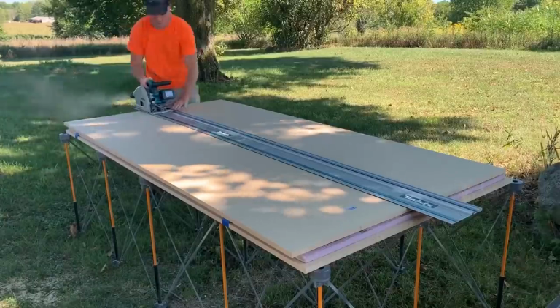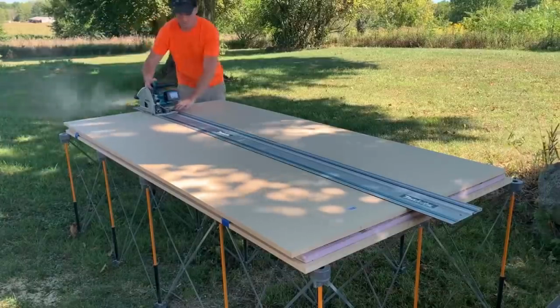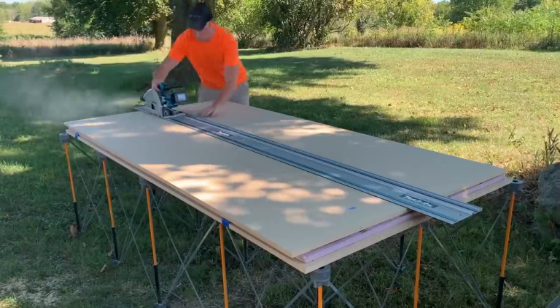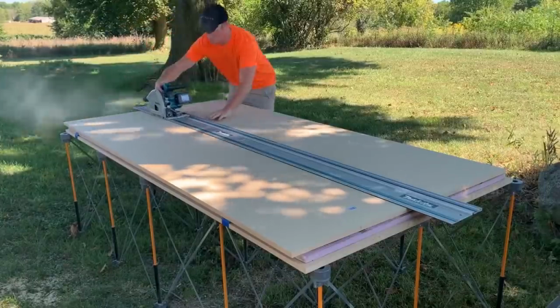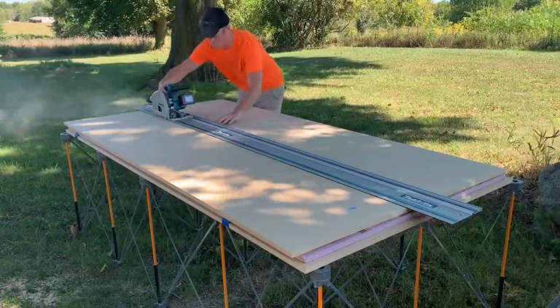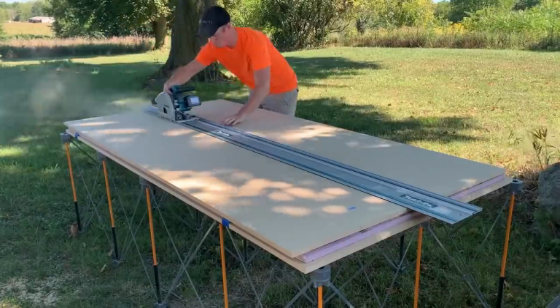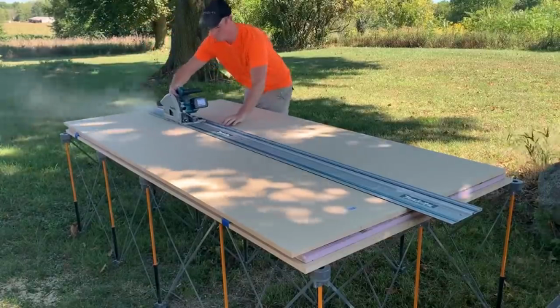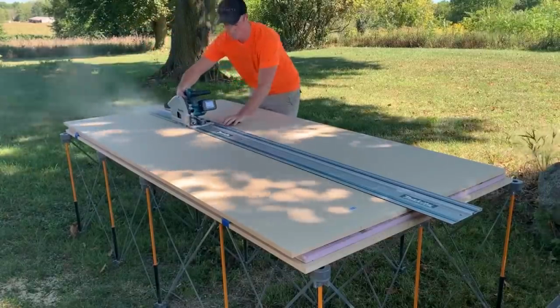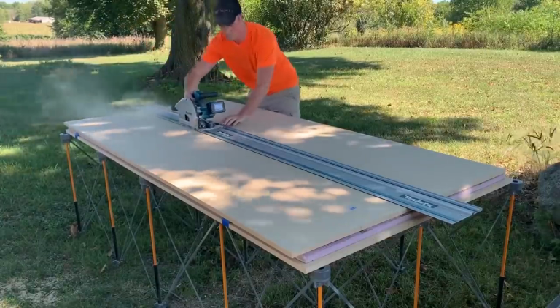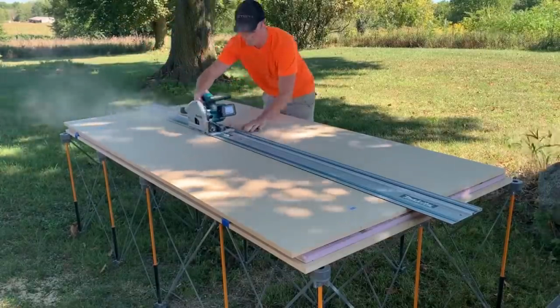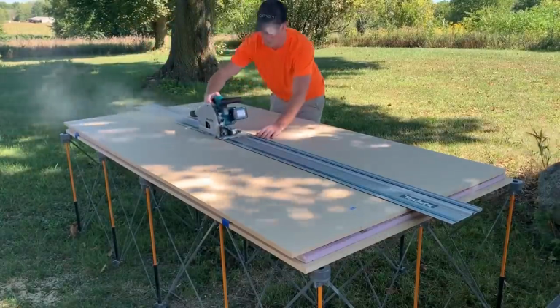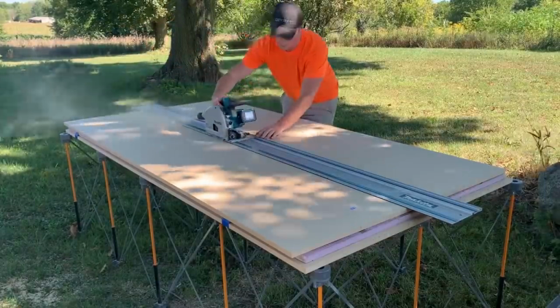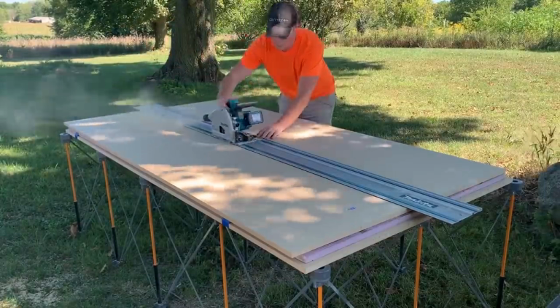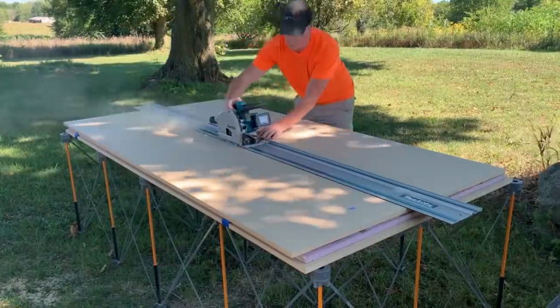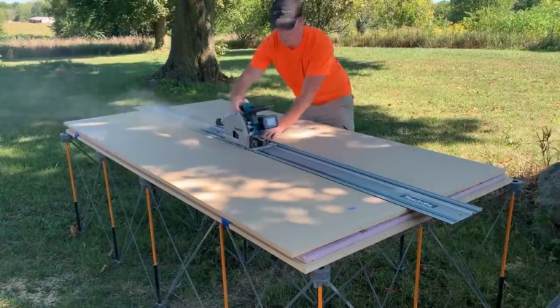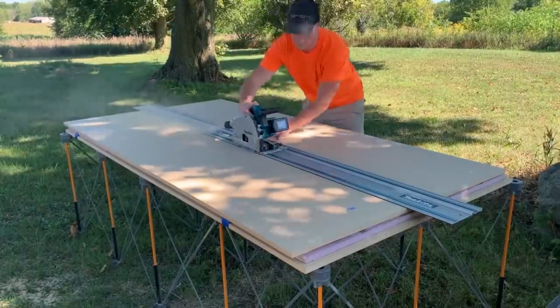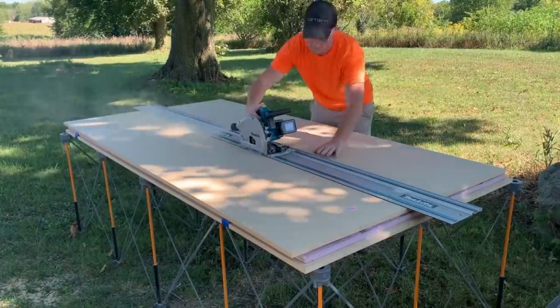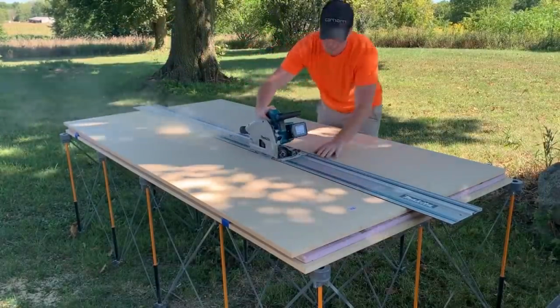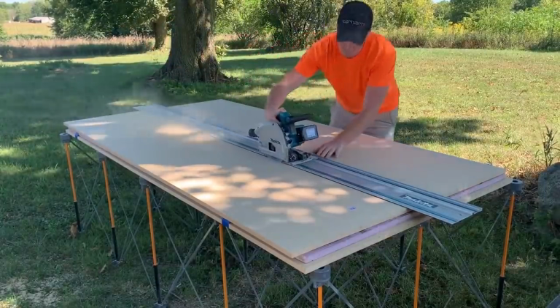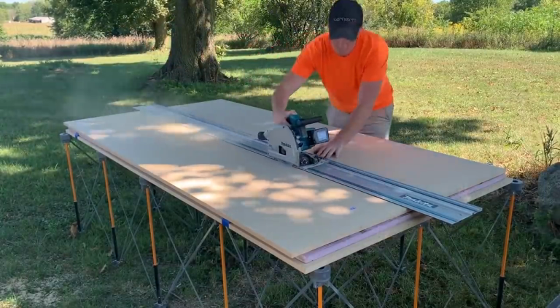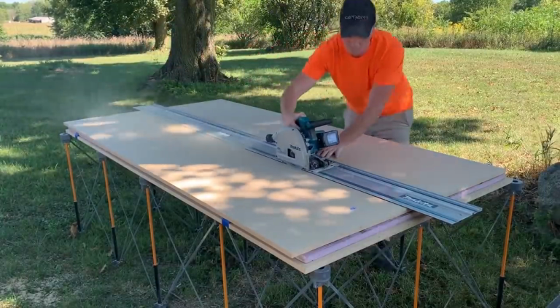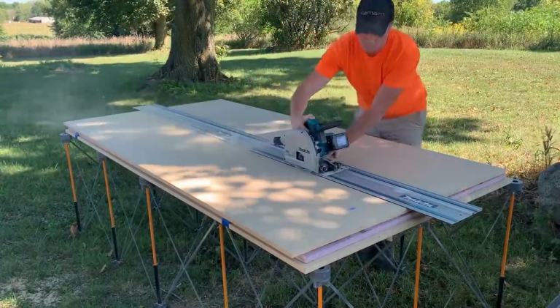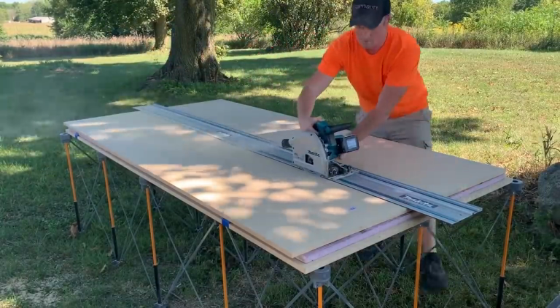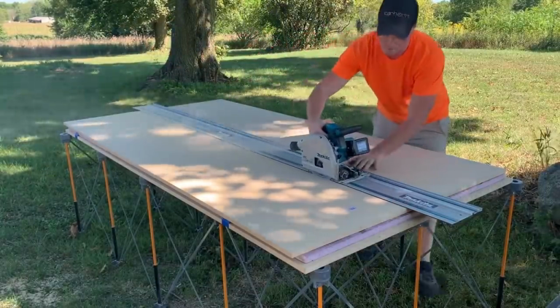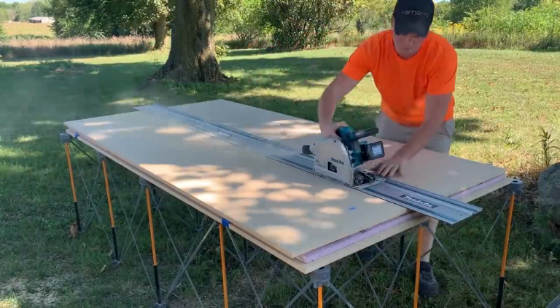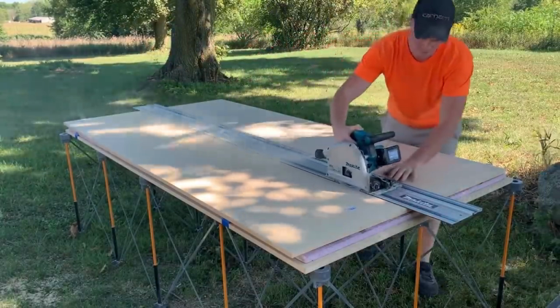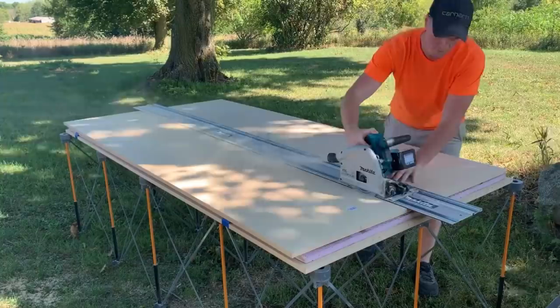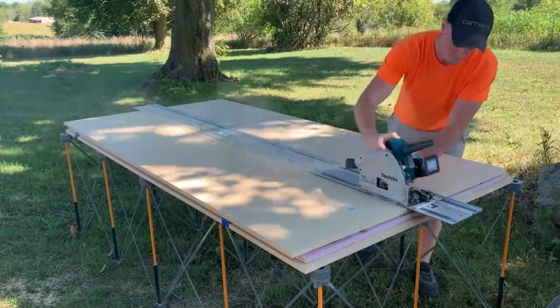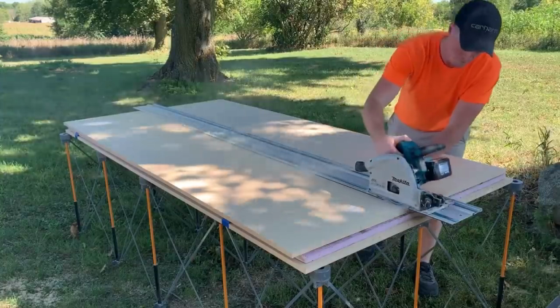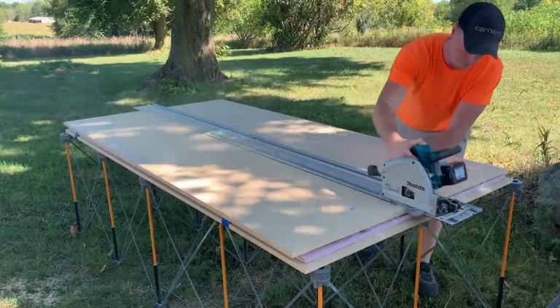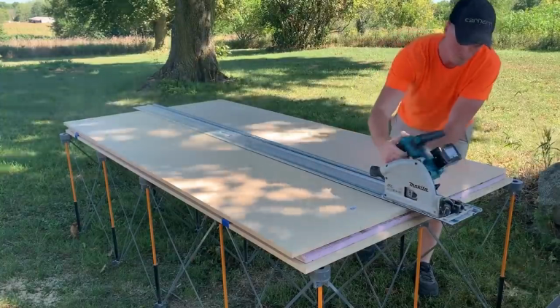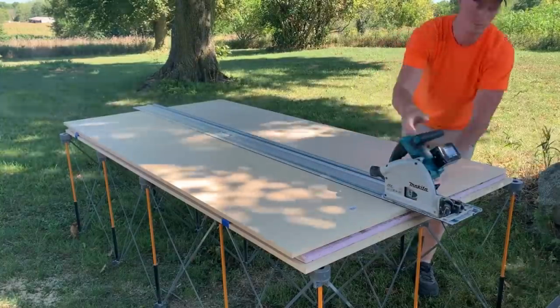With the cabinets and island all prepped, I could begin breaking down the 3/4-inch MDF to rough depth.